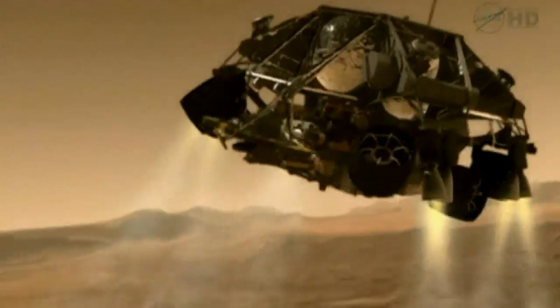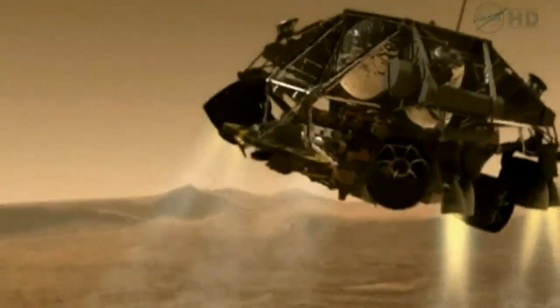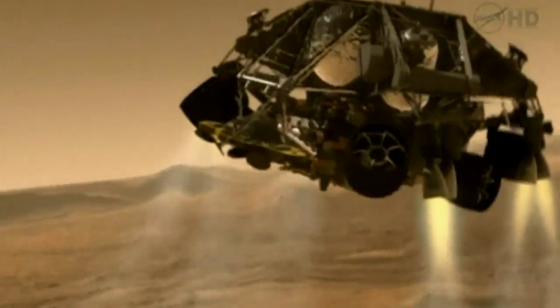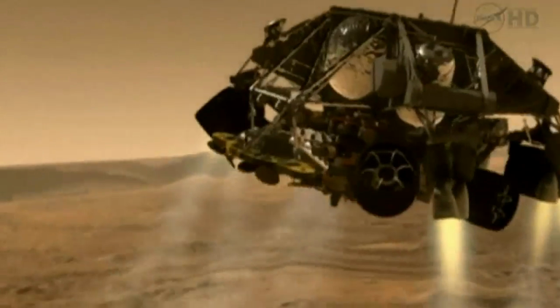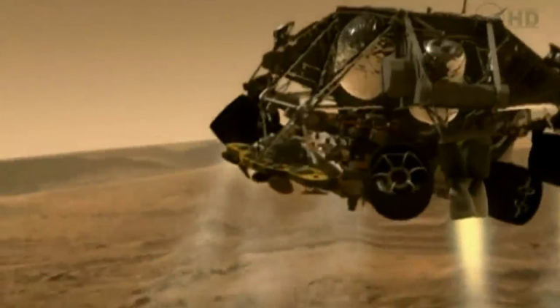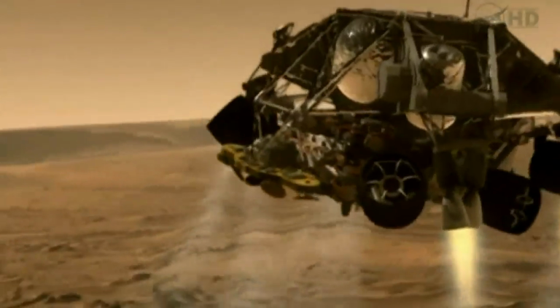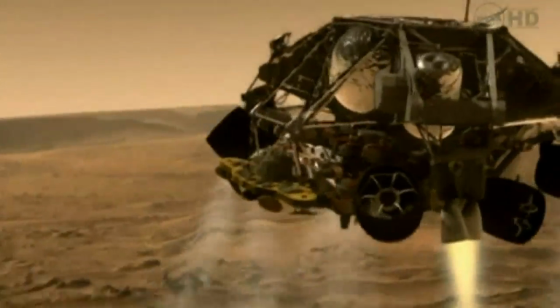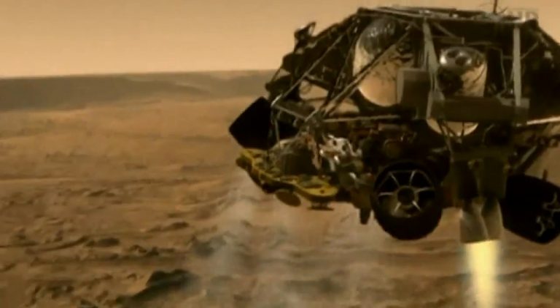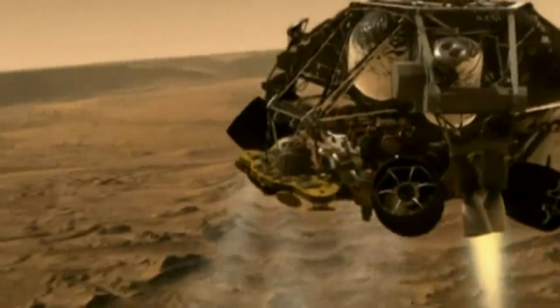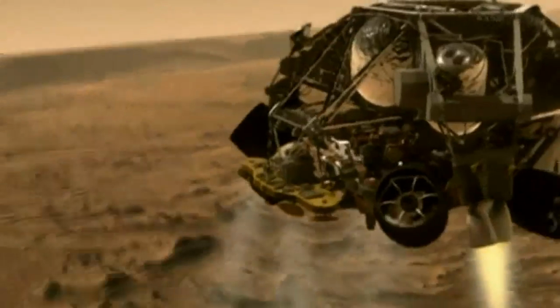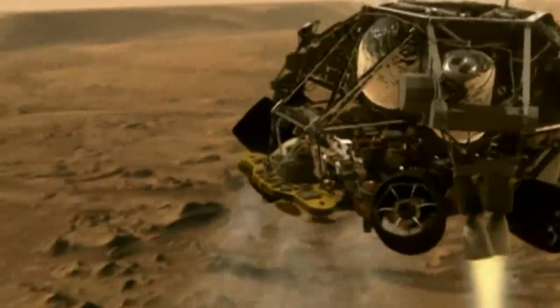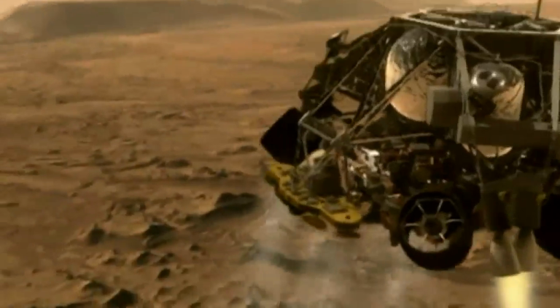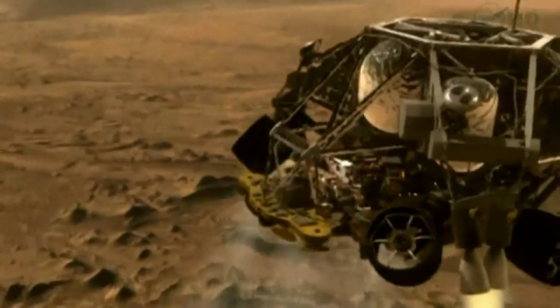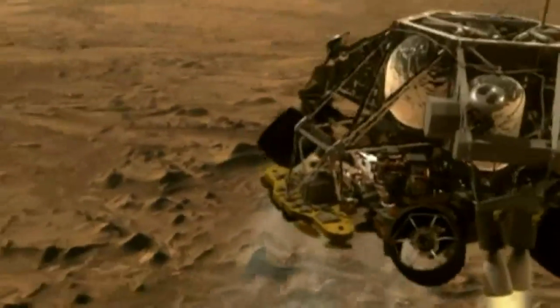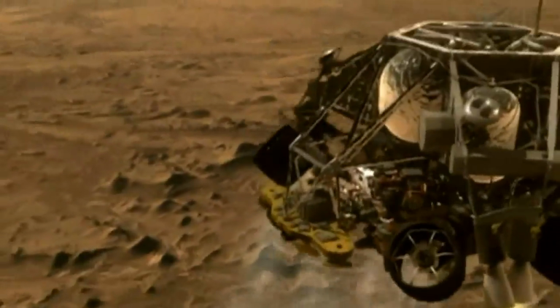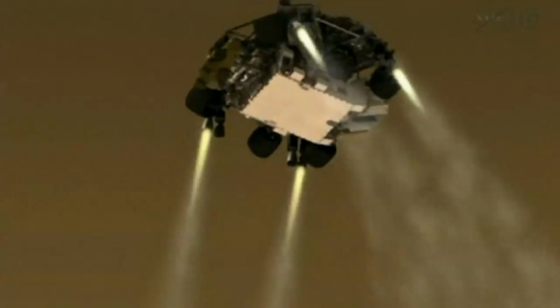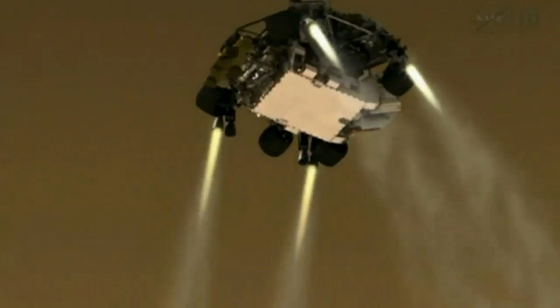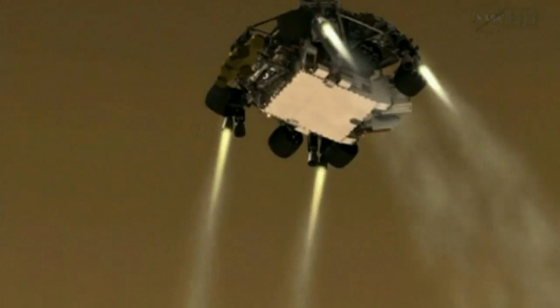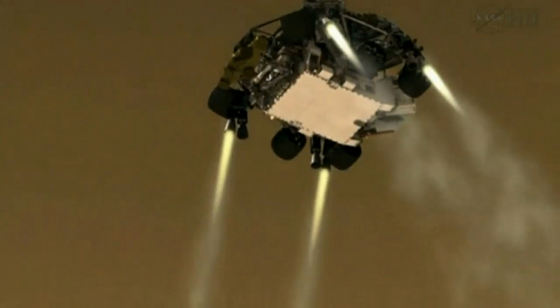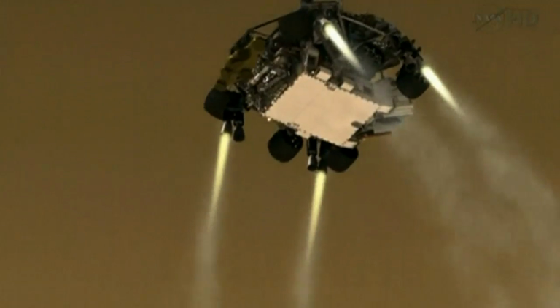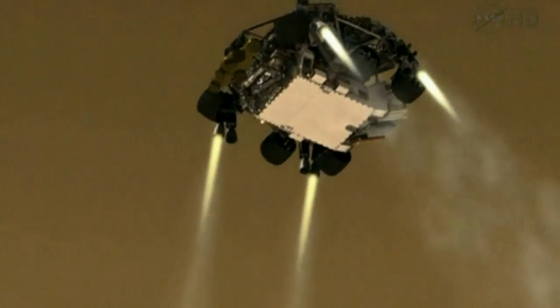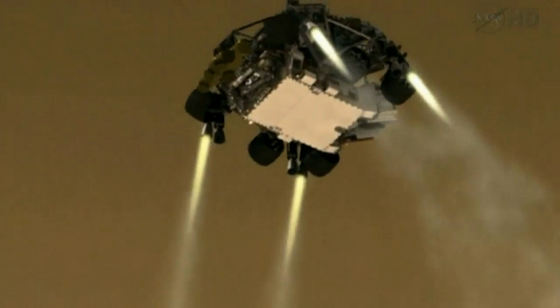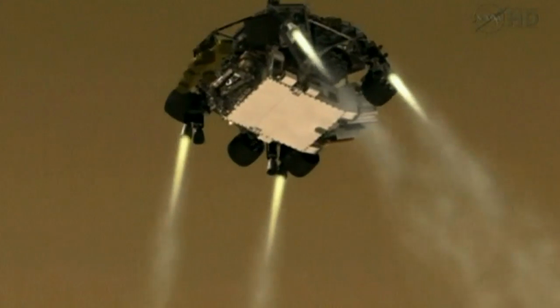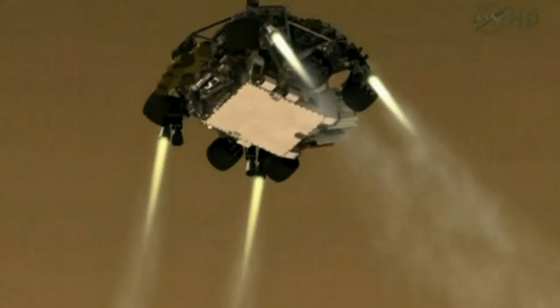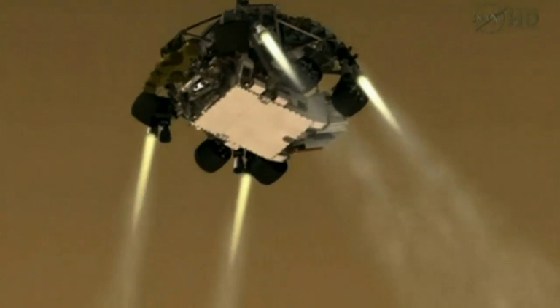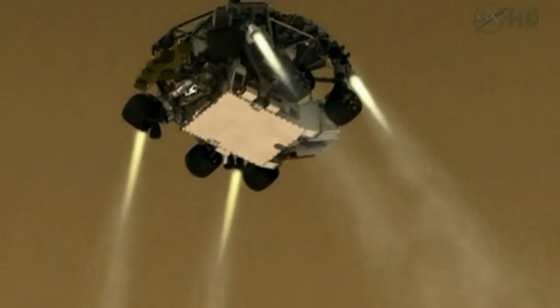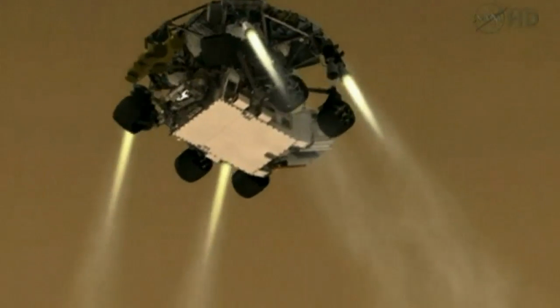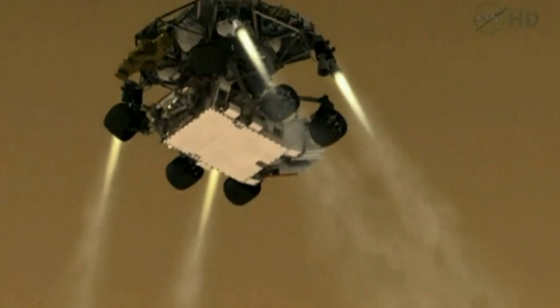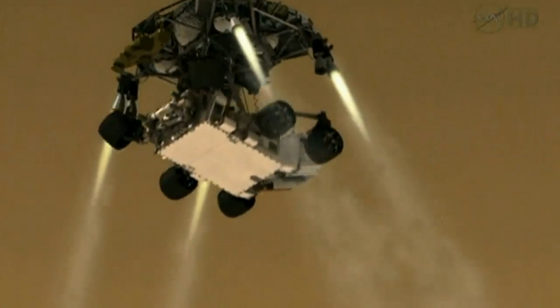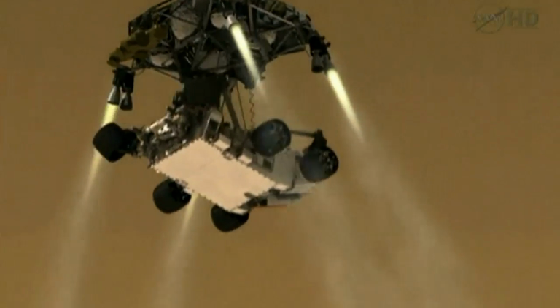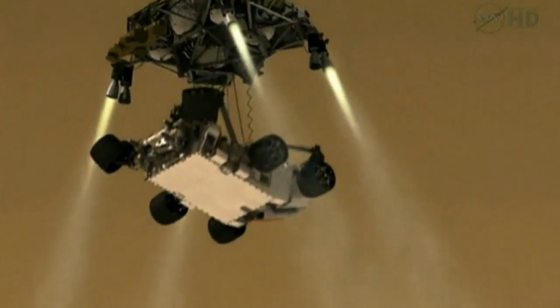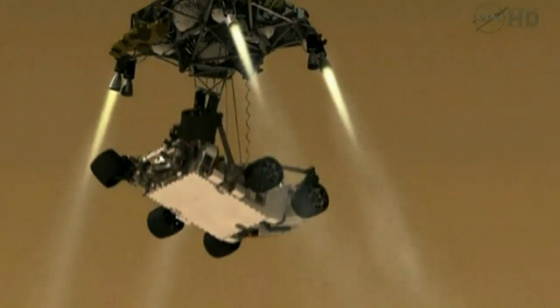Once we've descended to about 60 feet above the ground and are going only about 2 miles per hour, the rover separates from the descent stage.